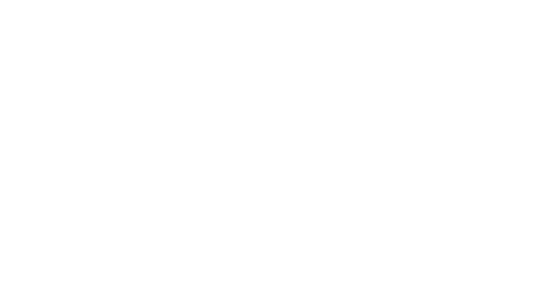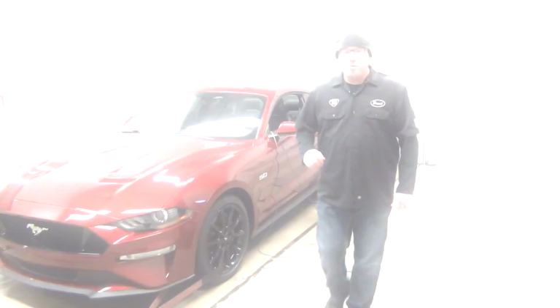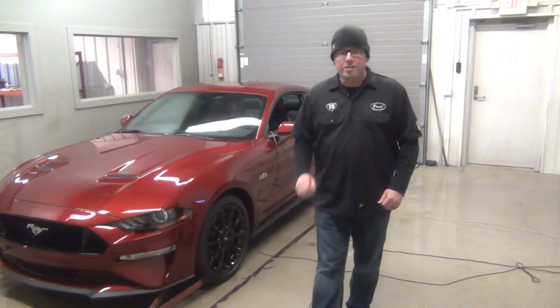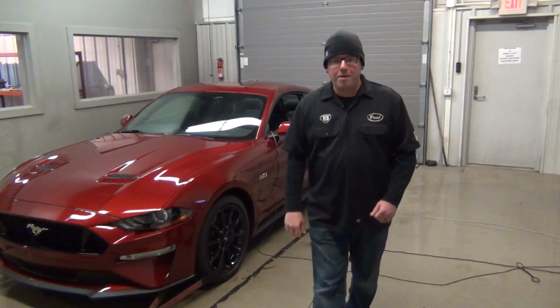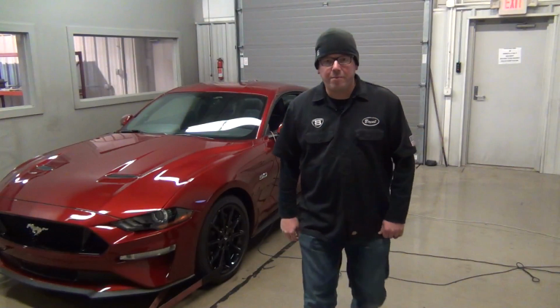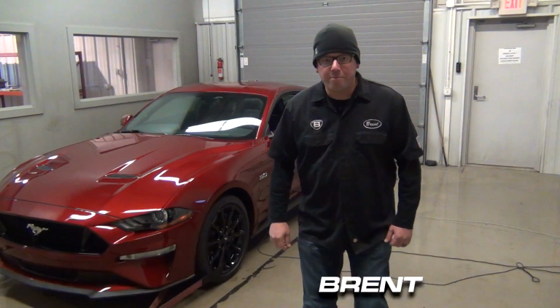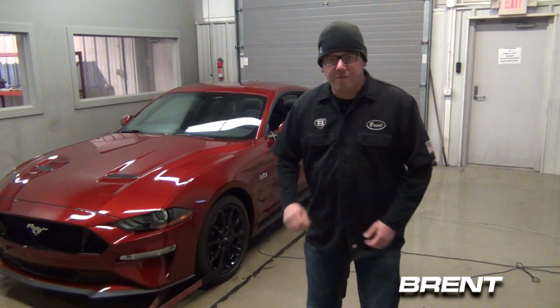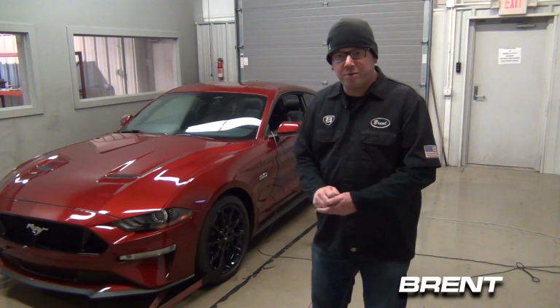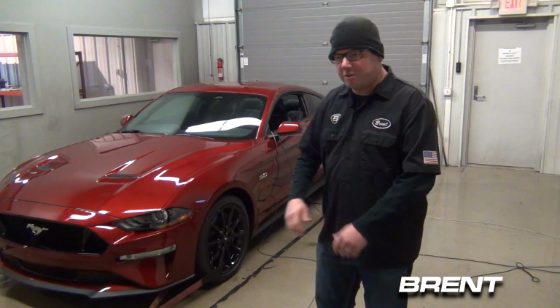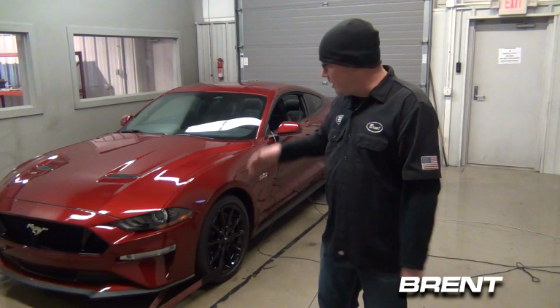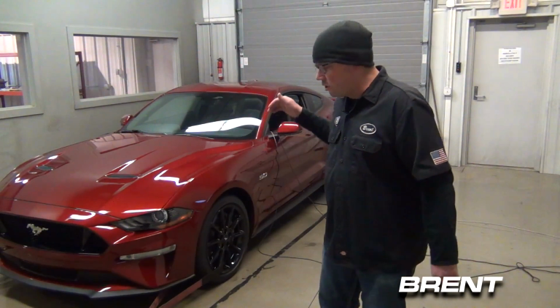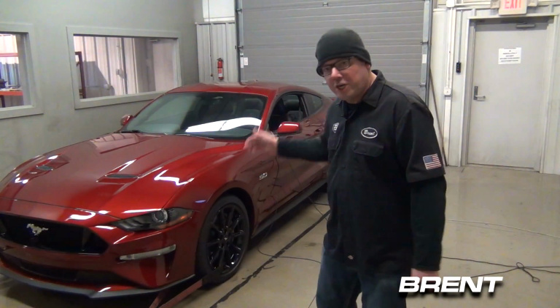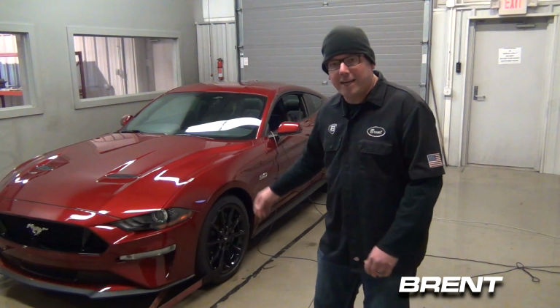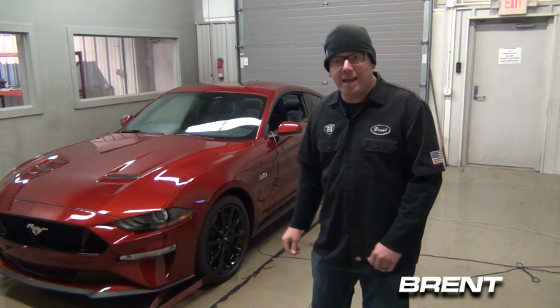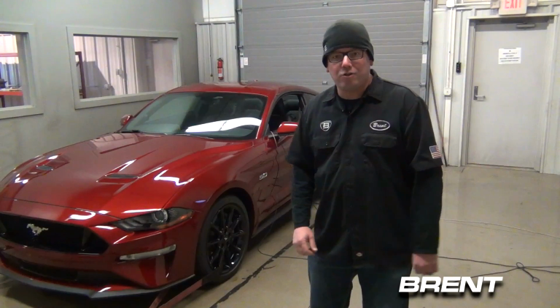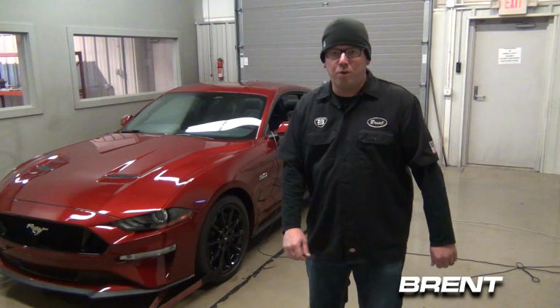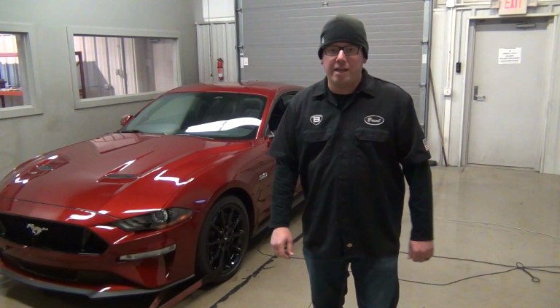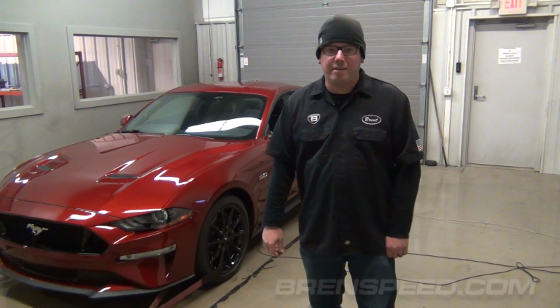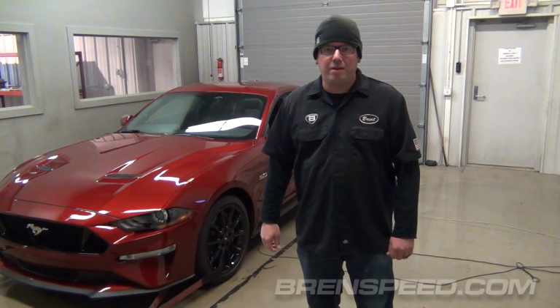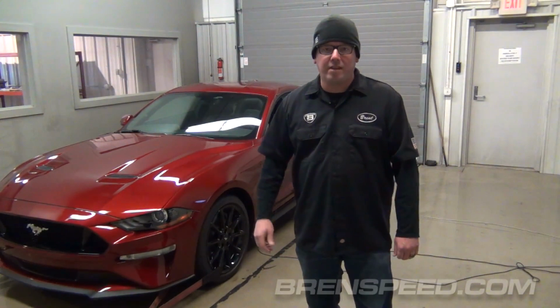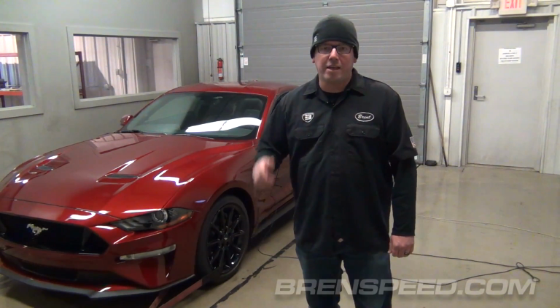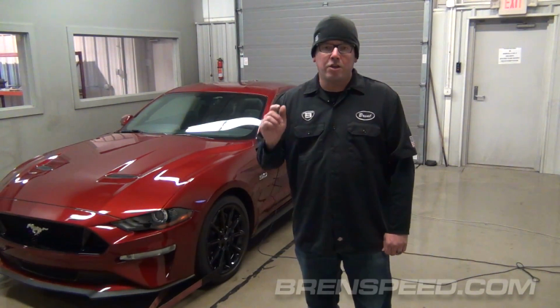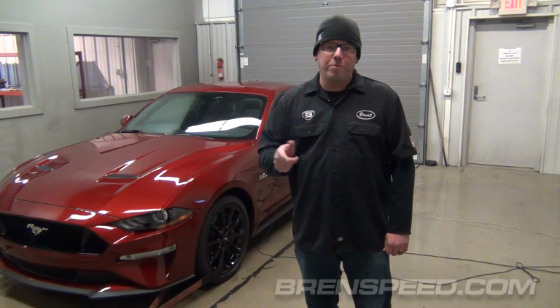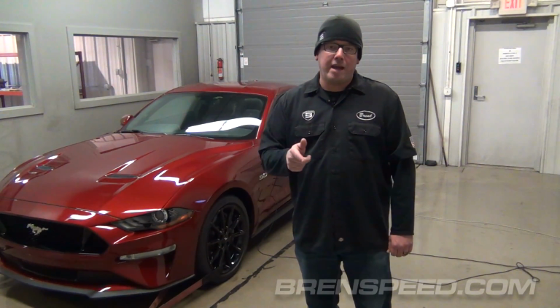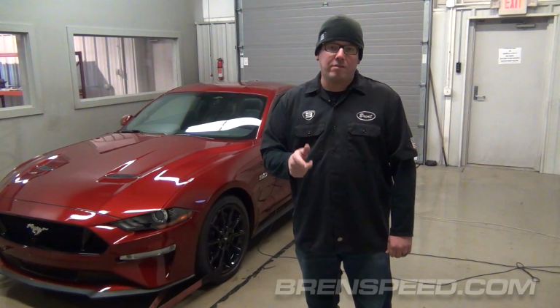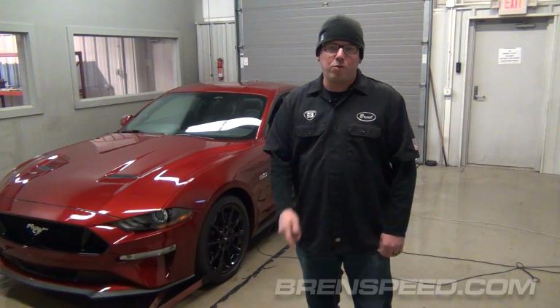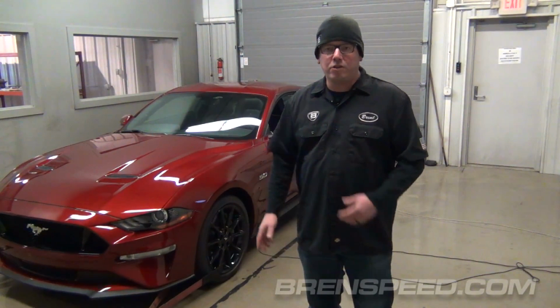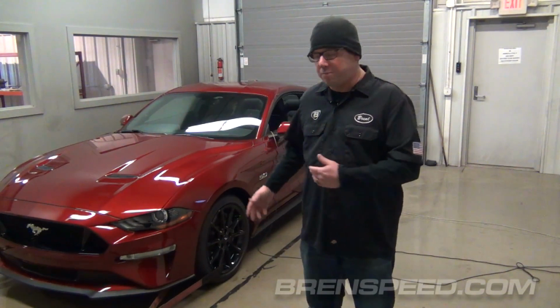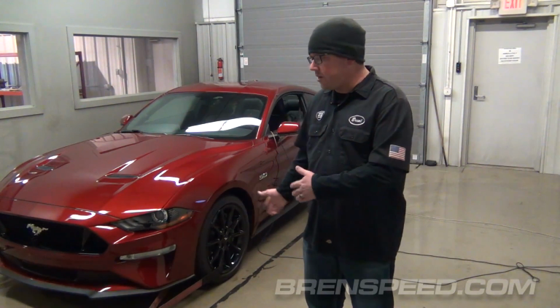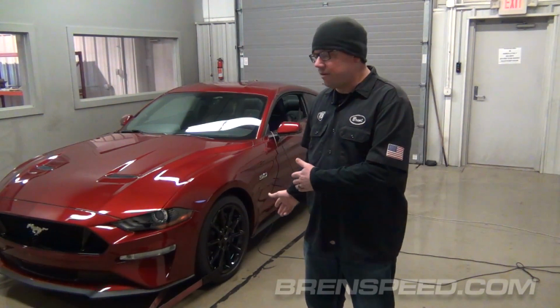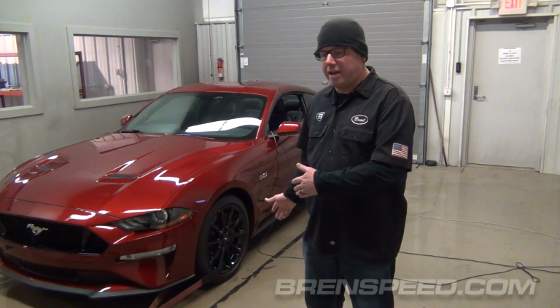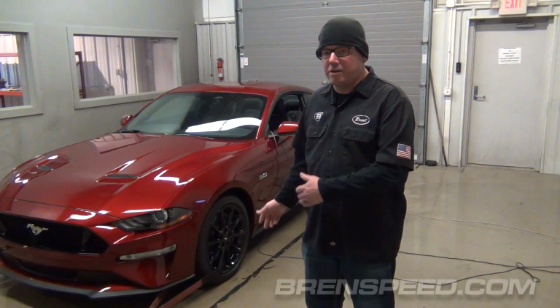Hey, what's up everybody? Brent from BrentSpeed. Check it out, 2018 Mustang. You've been asking for it, so we put it on the dyno.